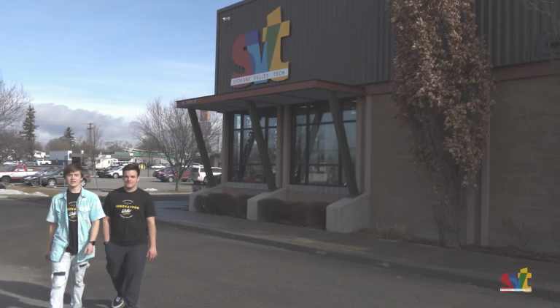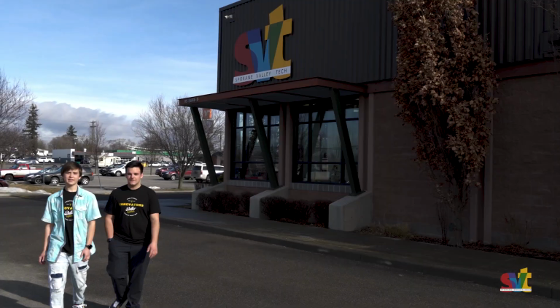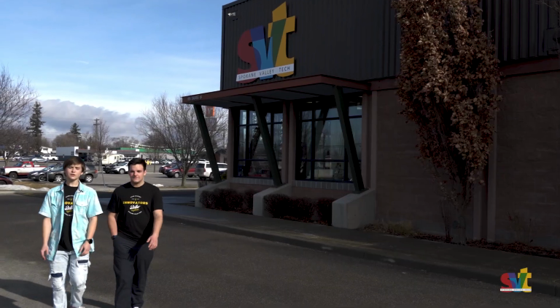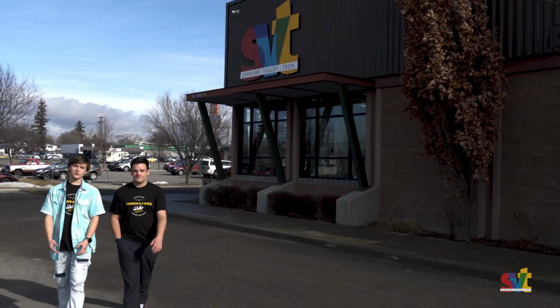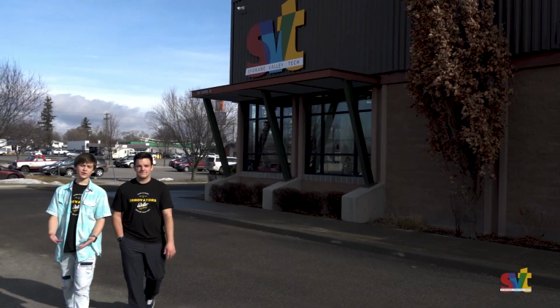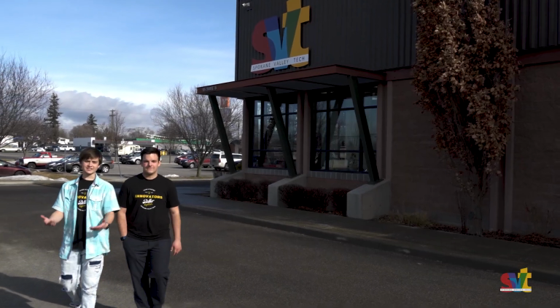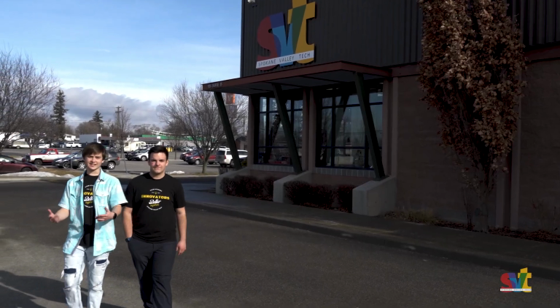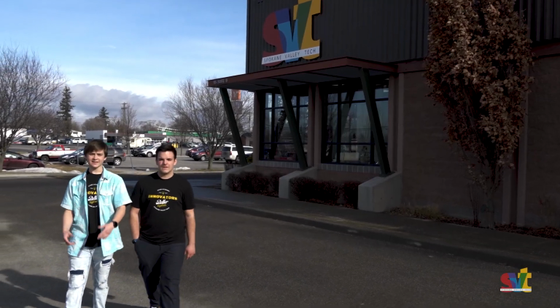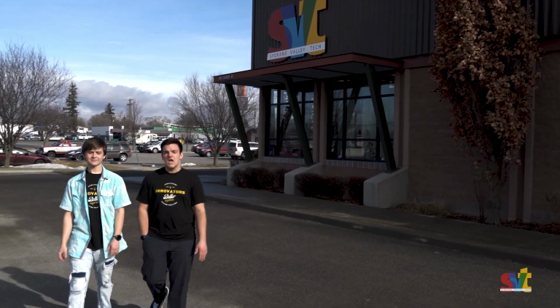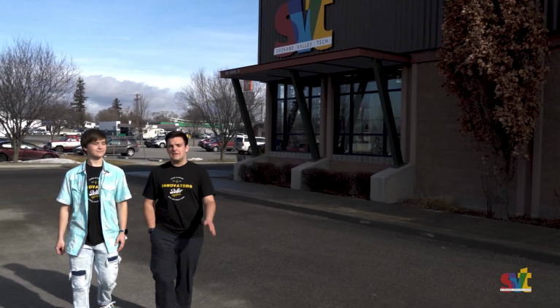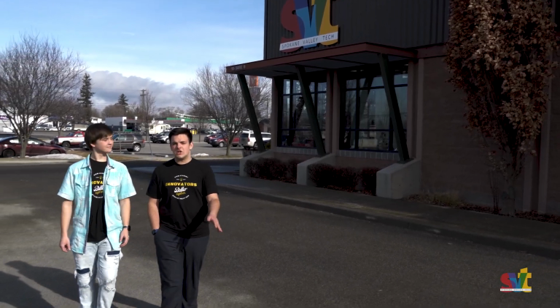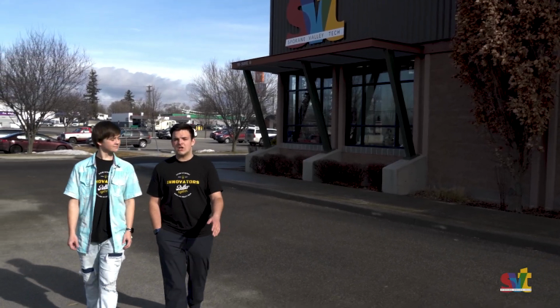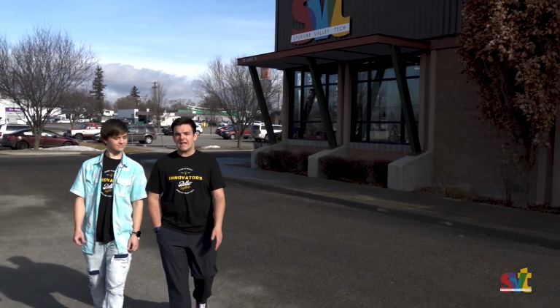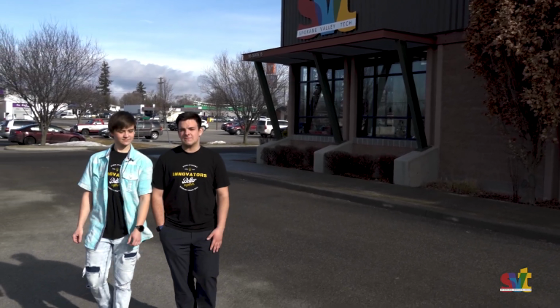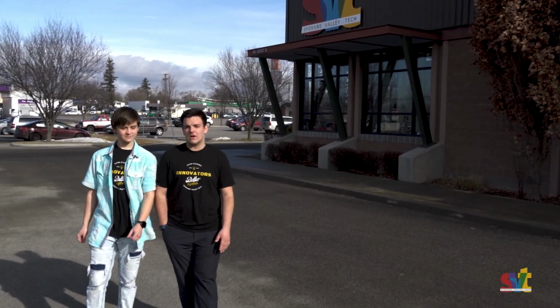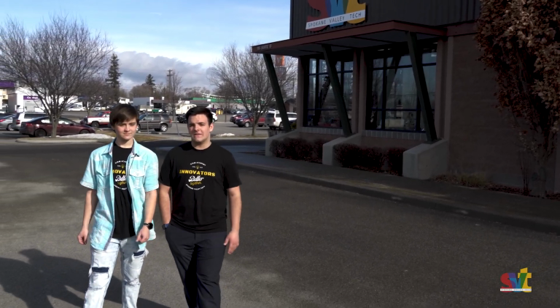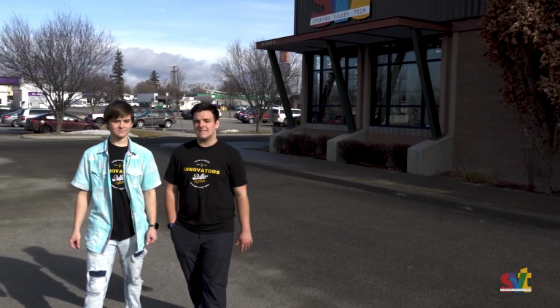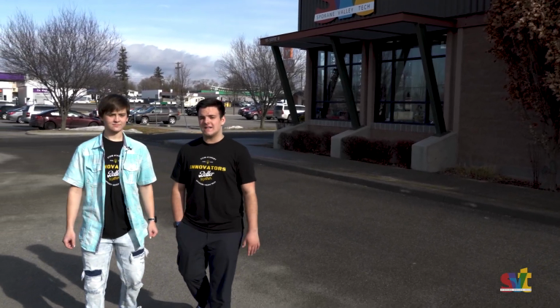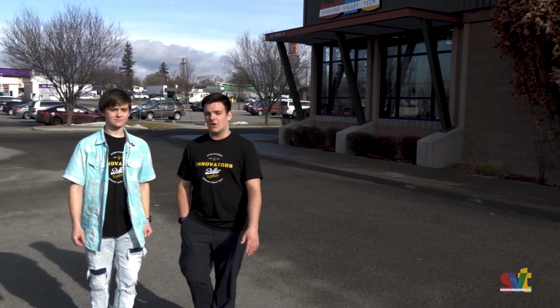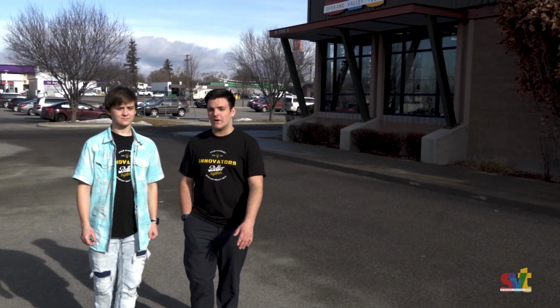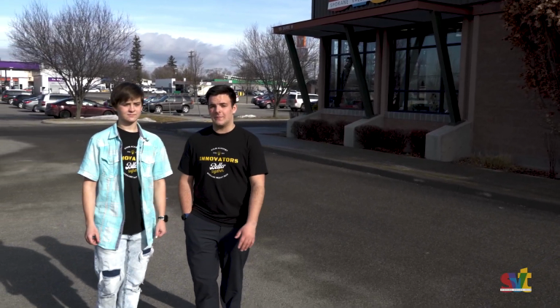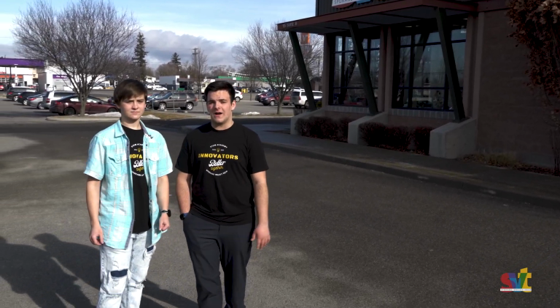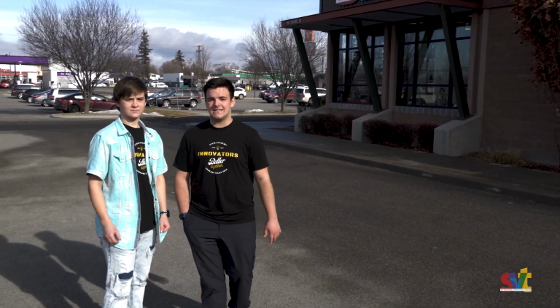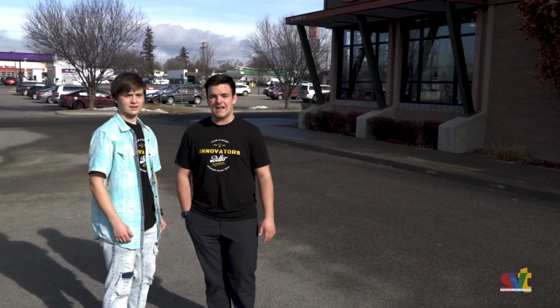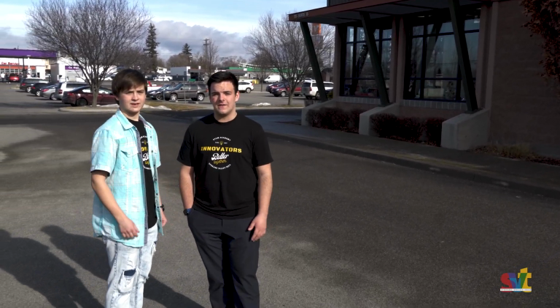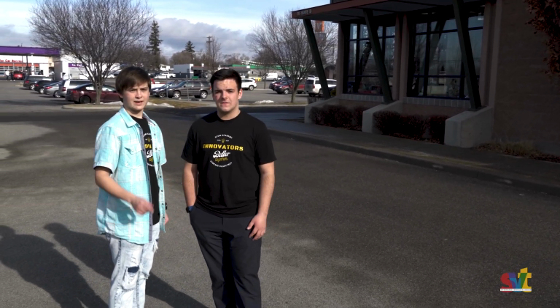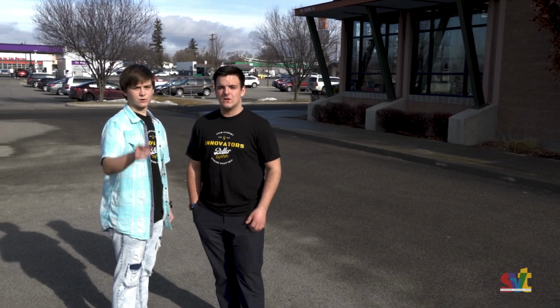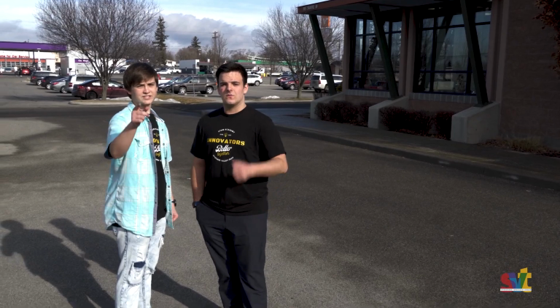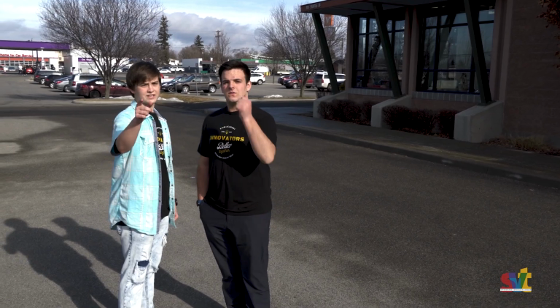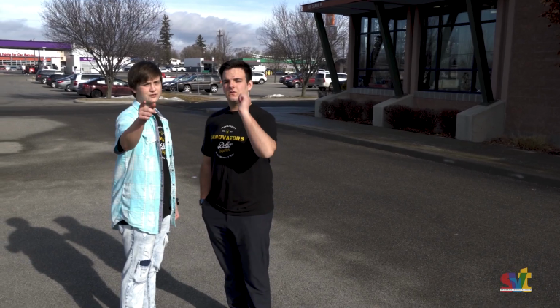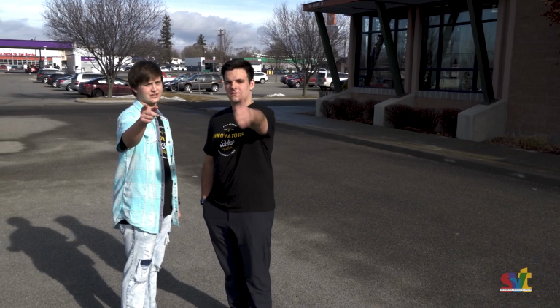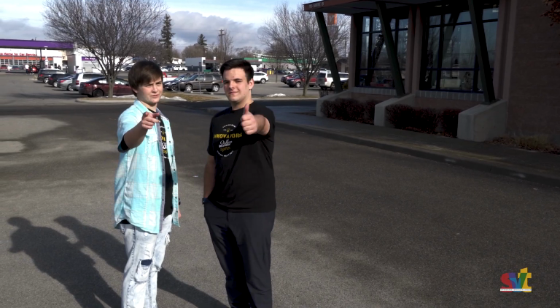Thank you for joining us today. Be sure to check out SpokaneValleyTech.org and apply today. We'll see you soon.